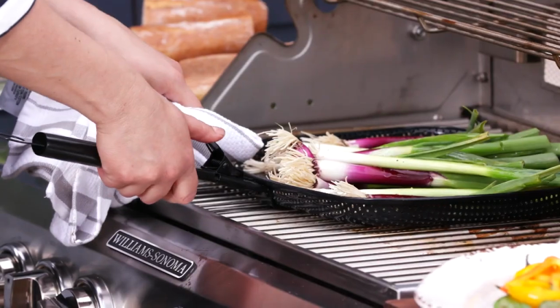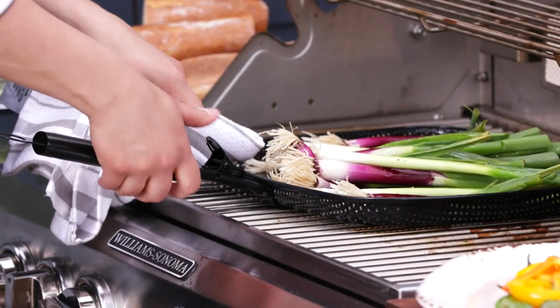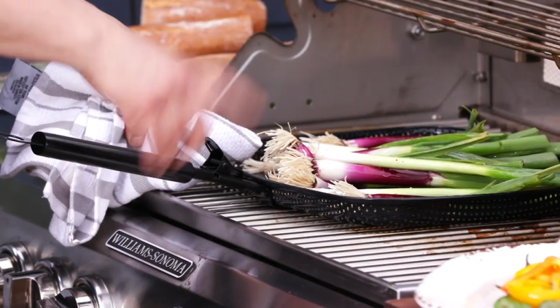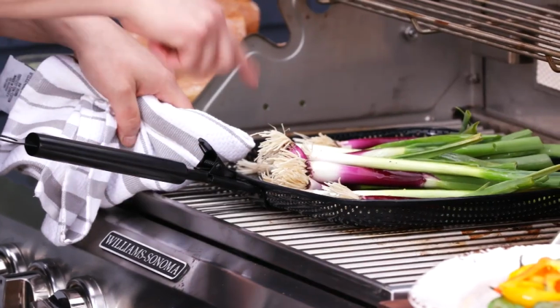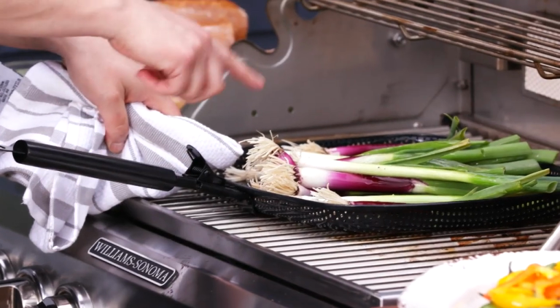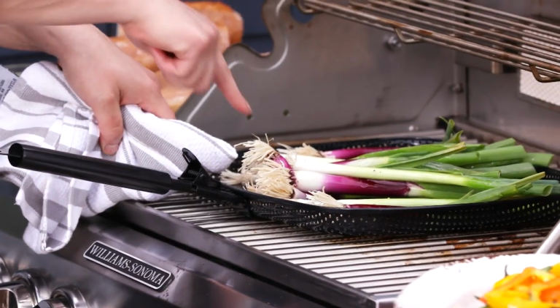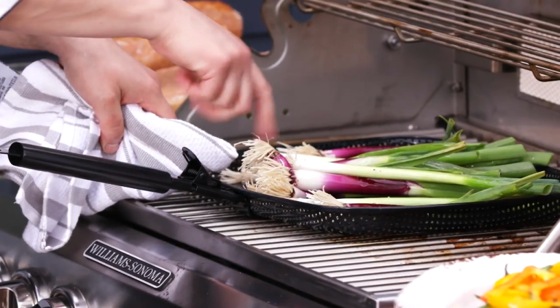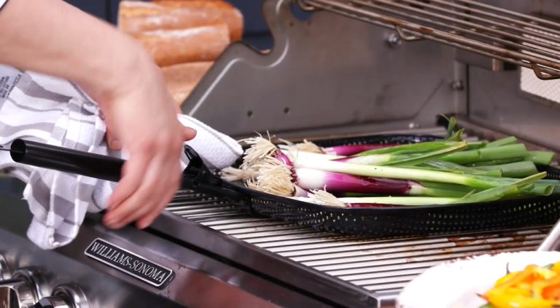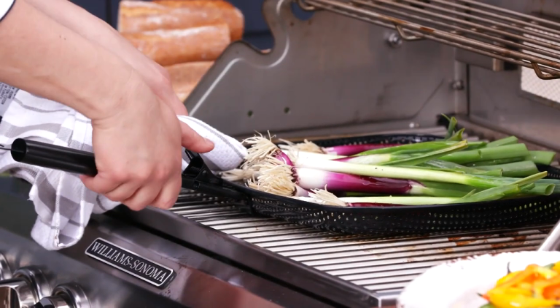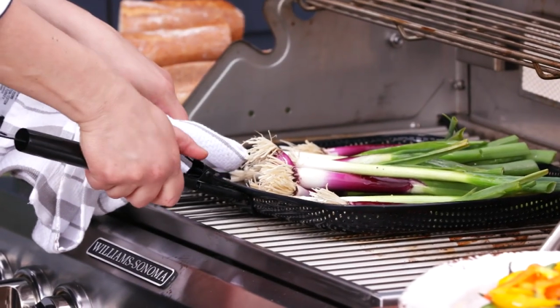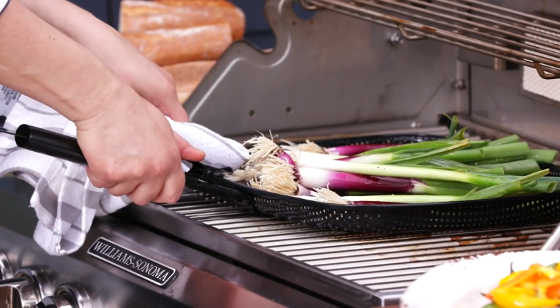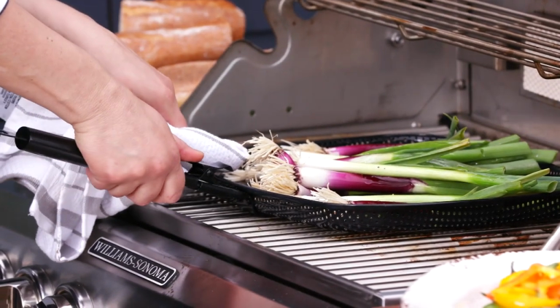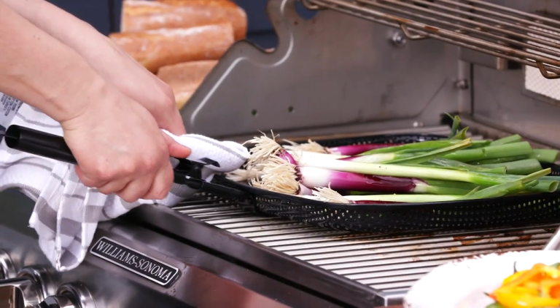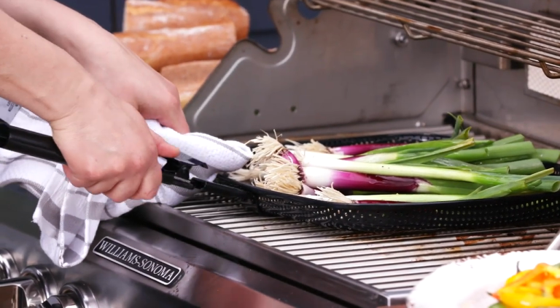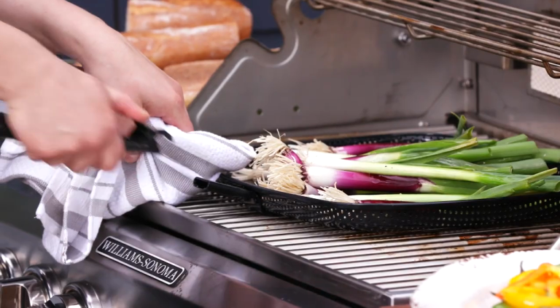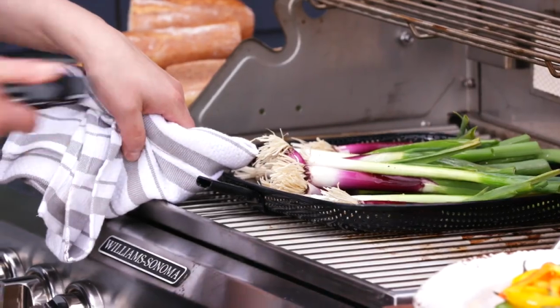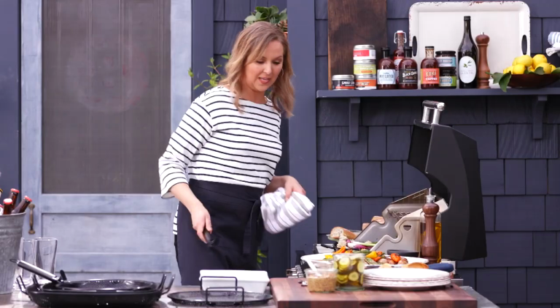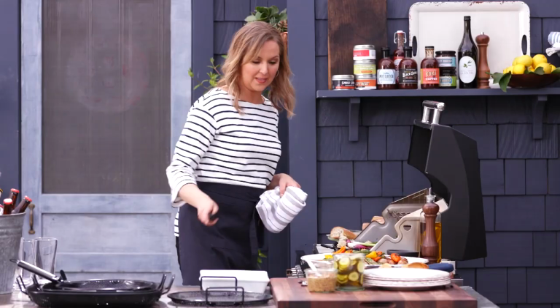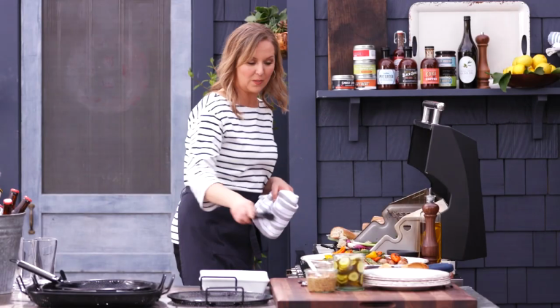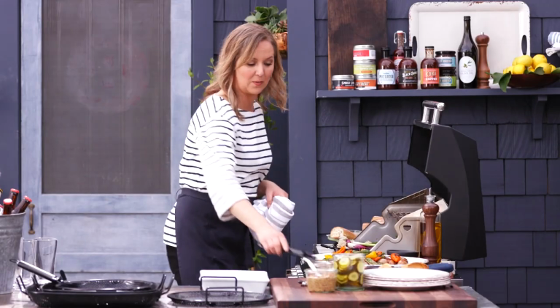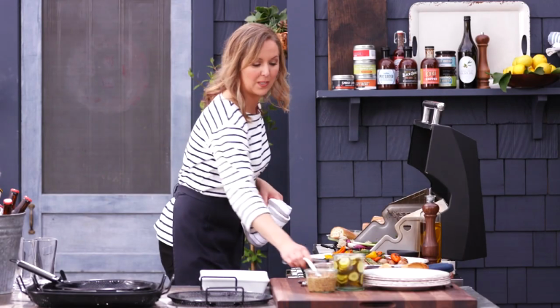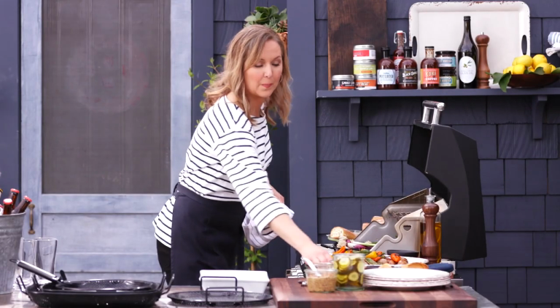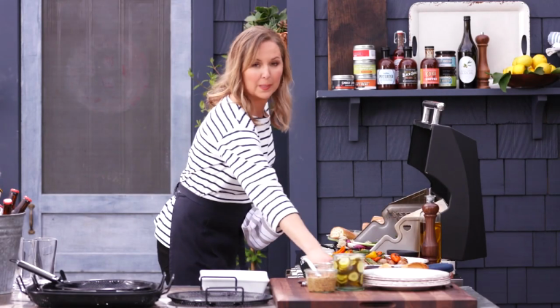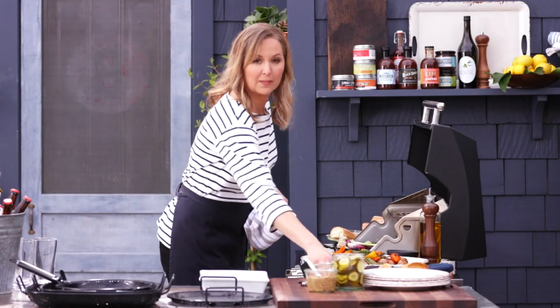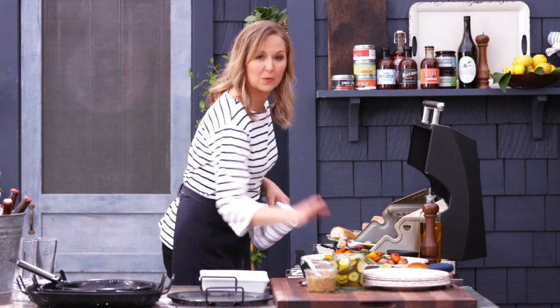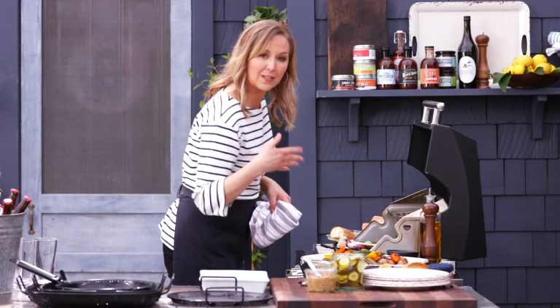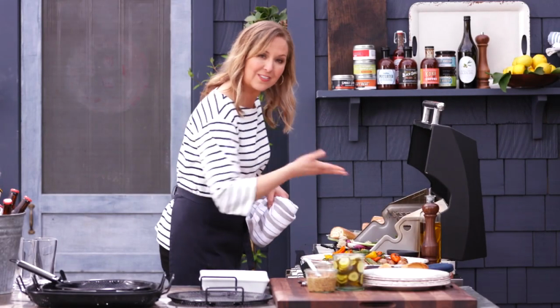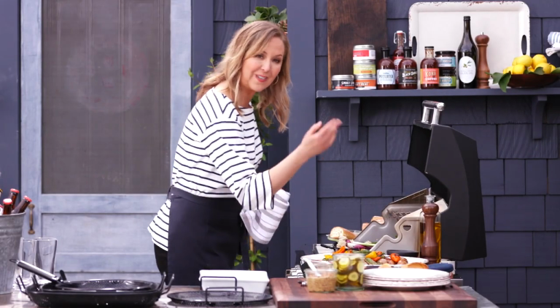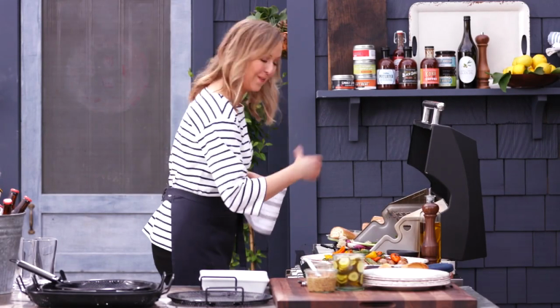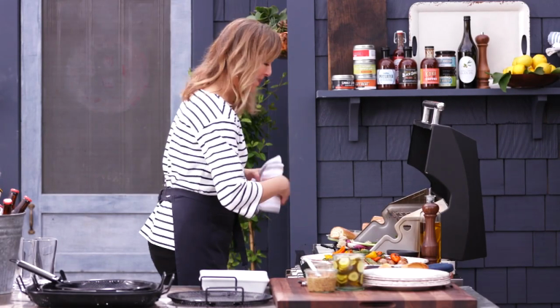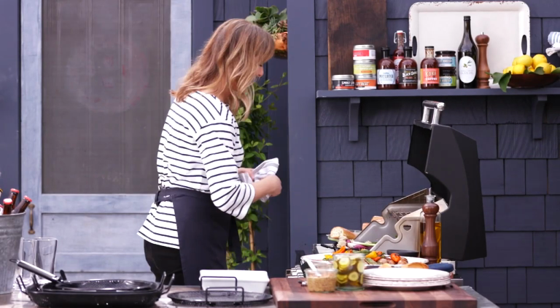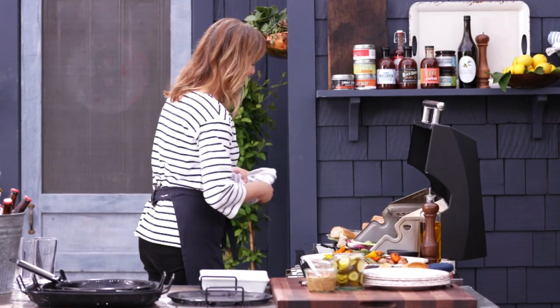Look how cool this handle is — it just comes right off, and then when I'm ready to pick them off the grill I just click it right back in.